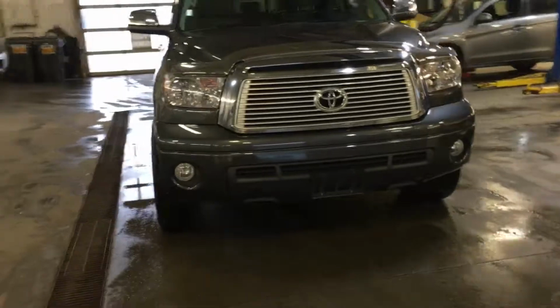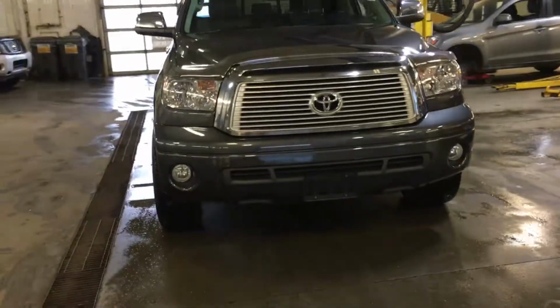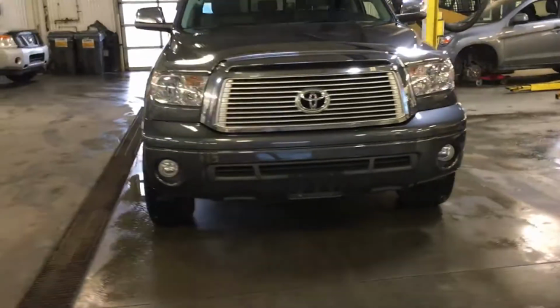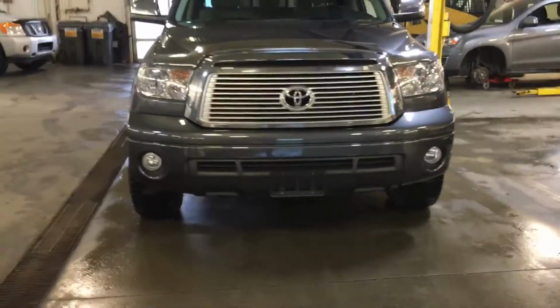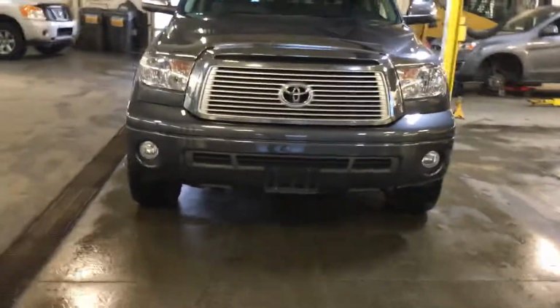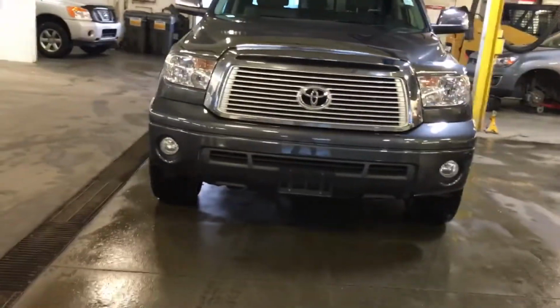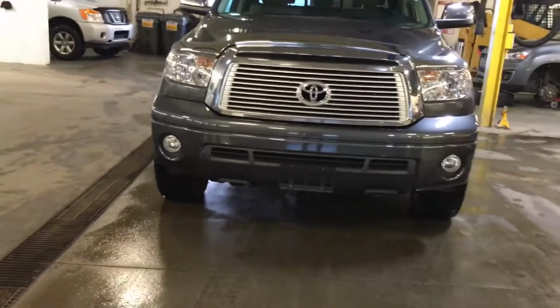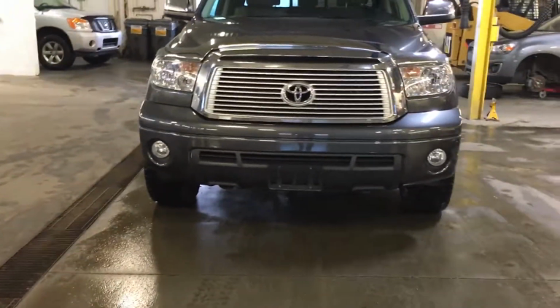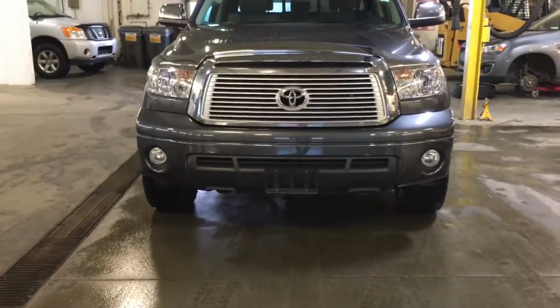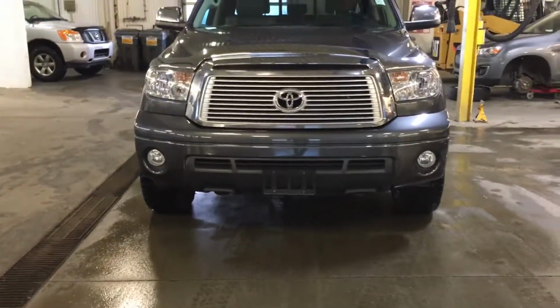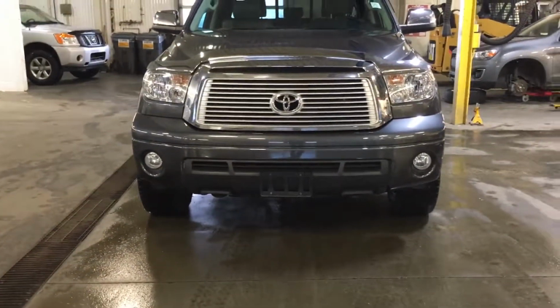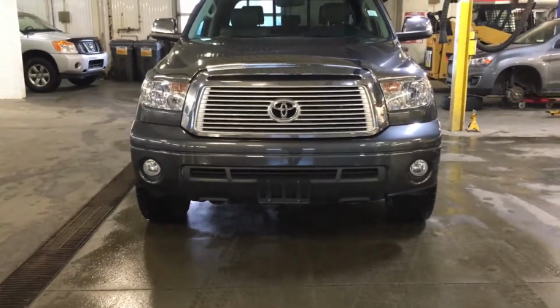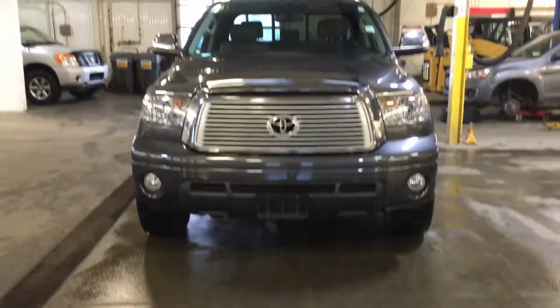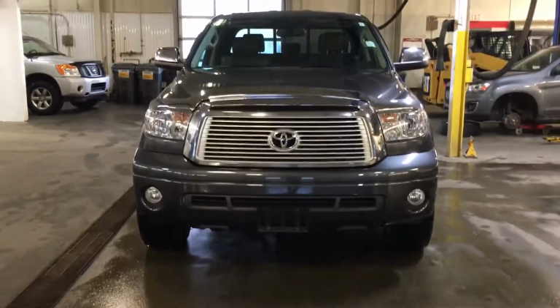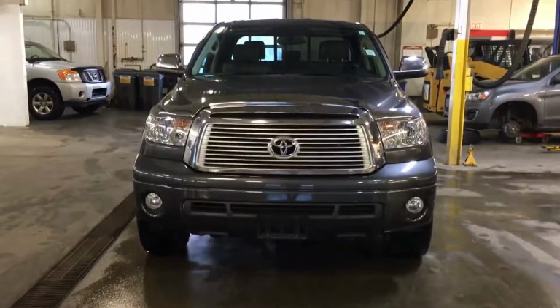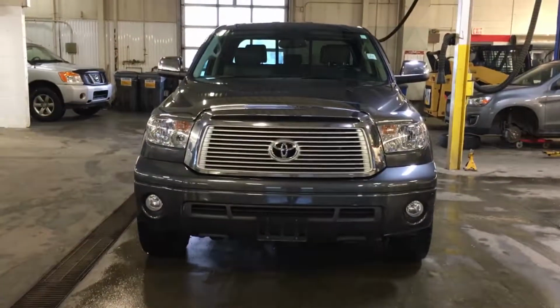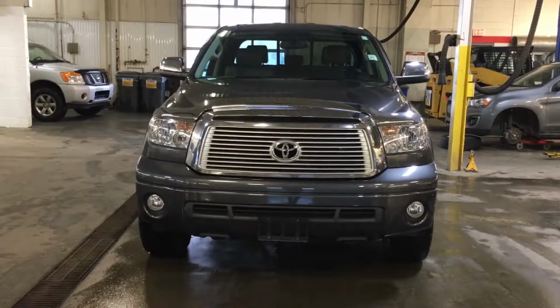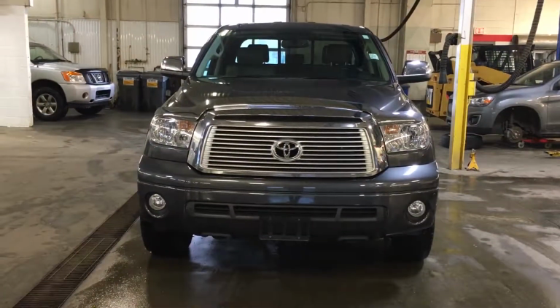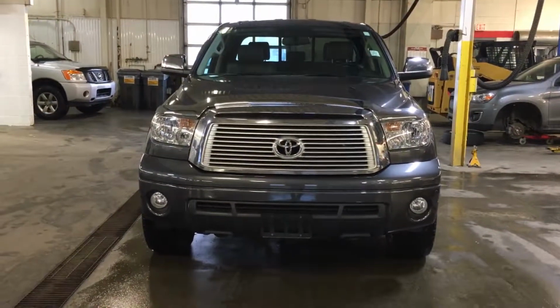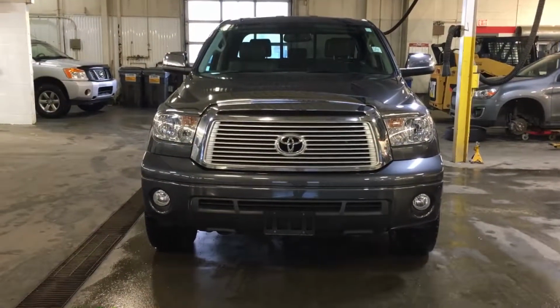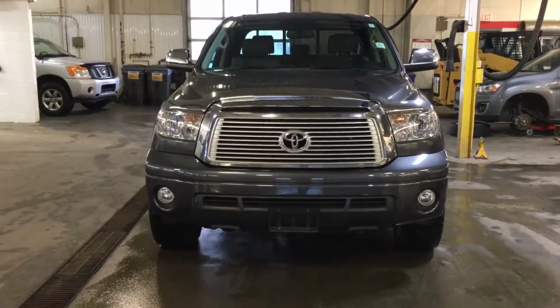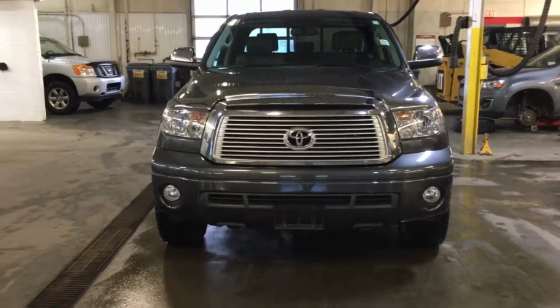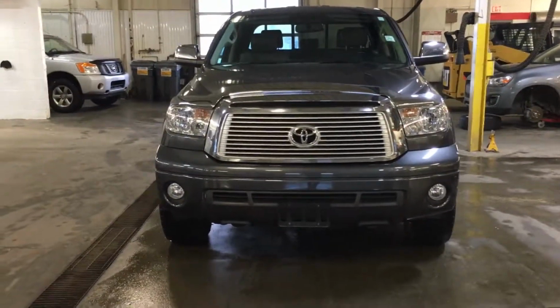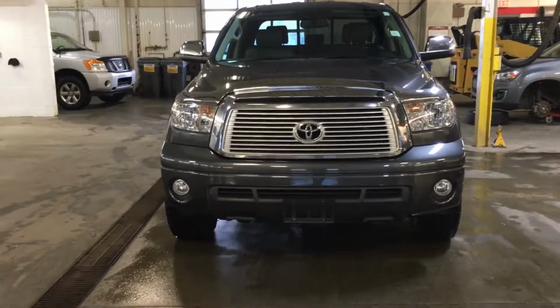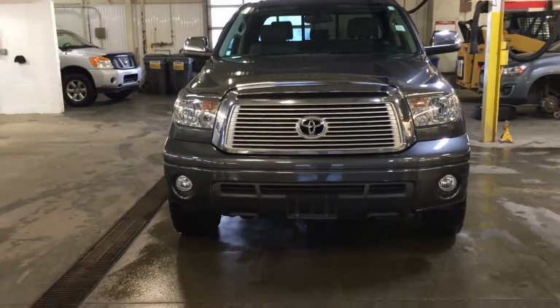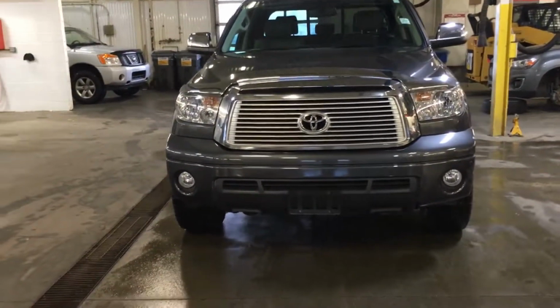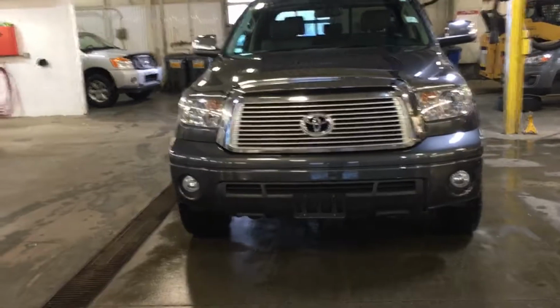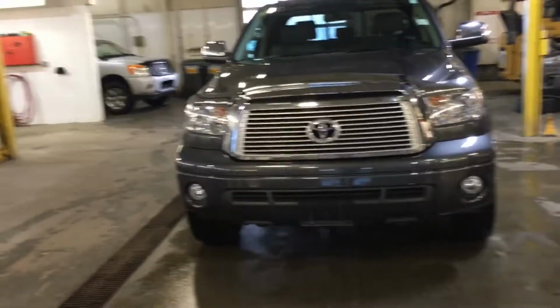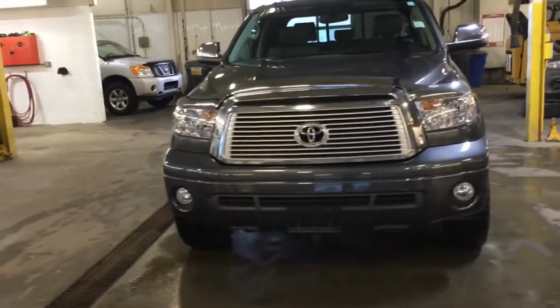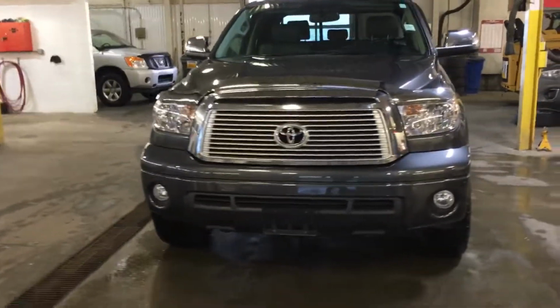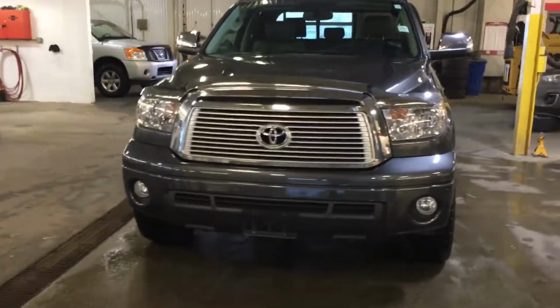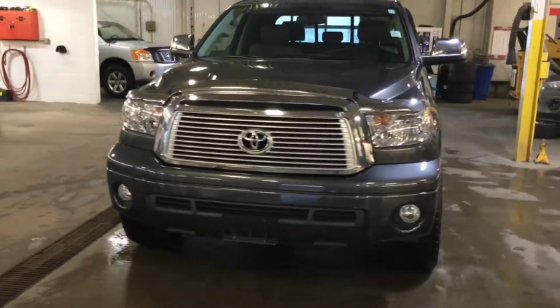Really awesome front end, the grill is chrome, it looks awesome — just want to take this off-roading or something.